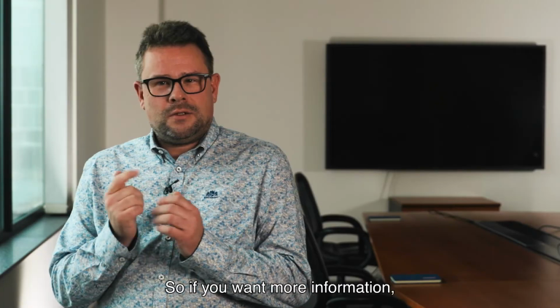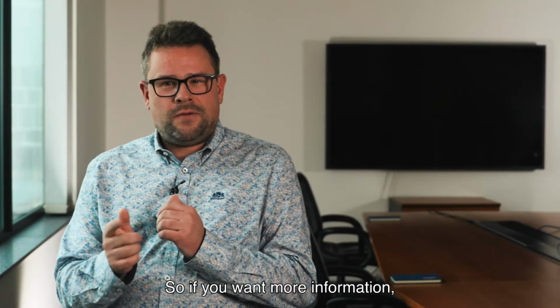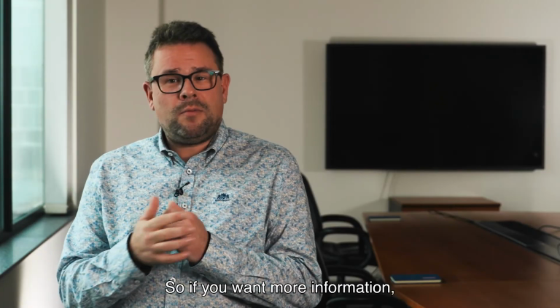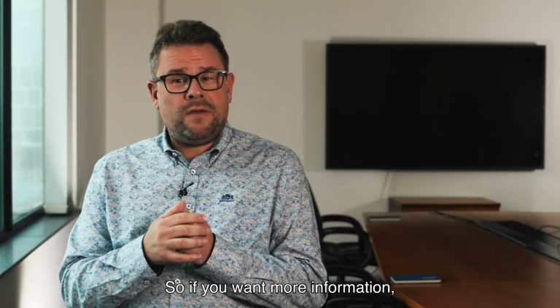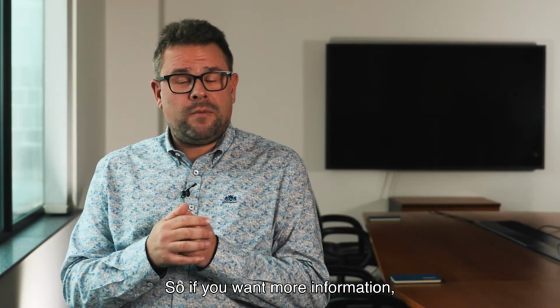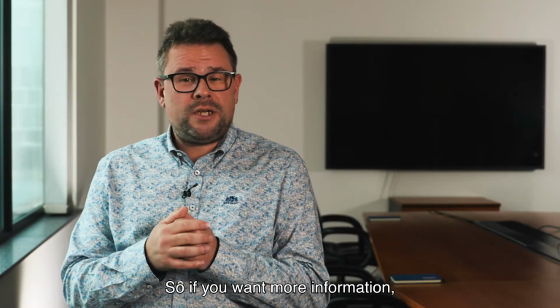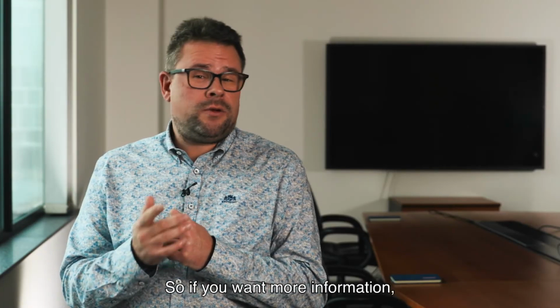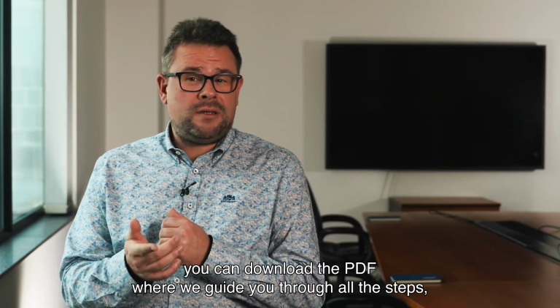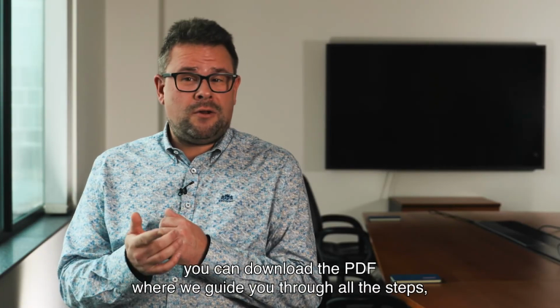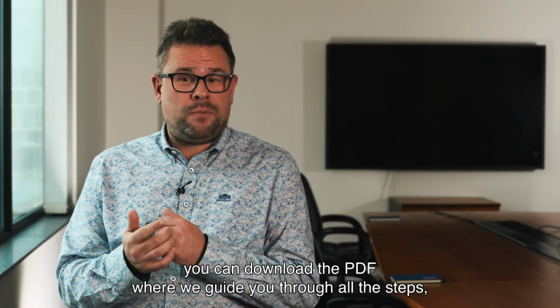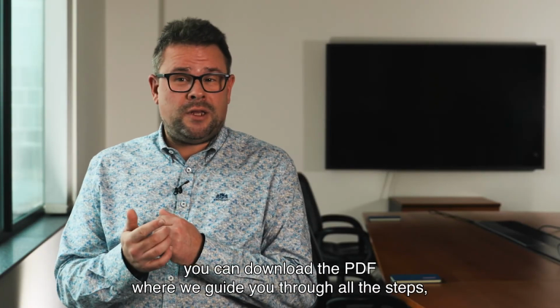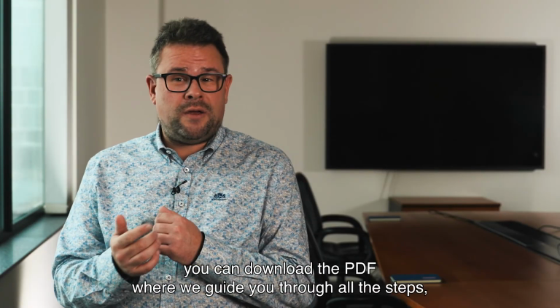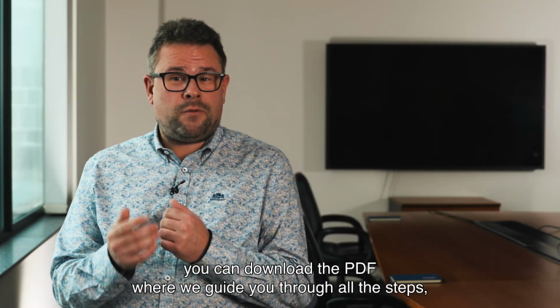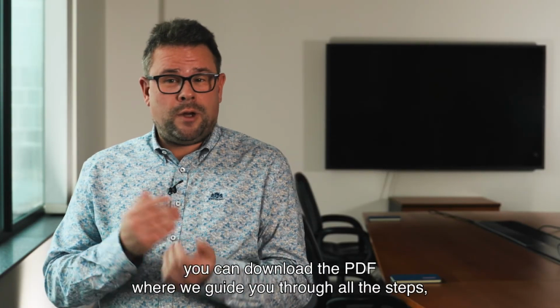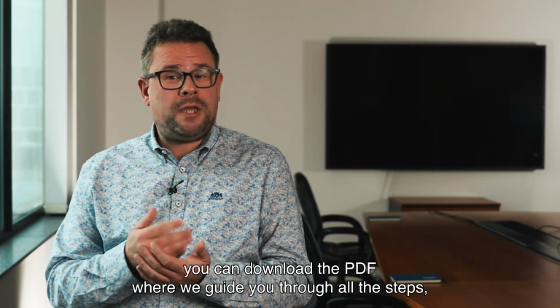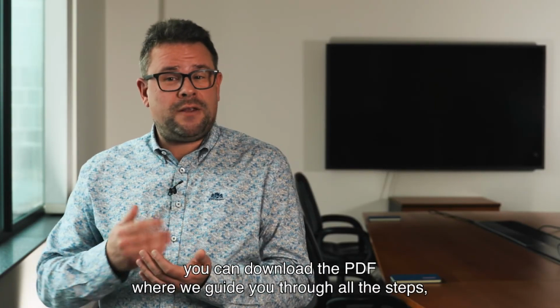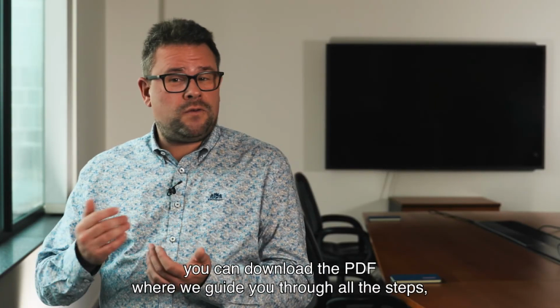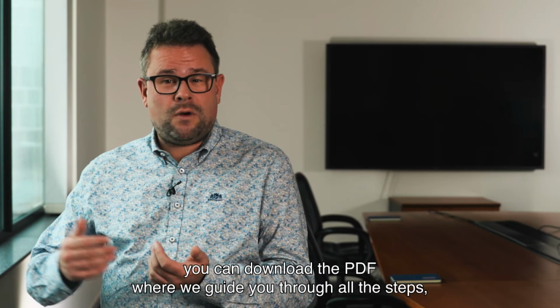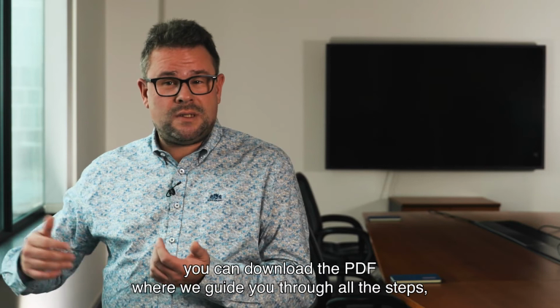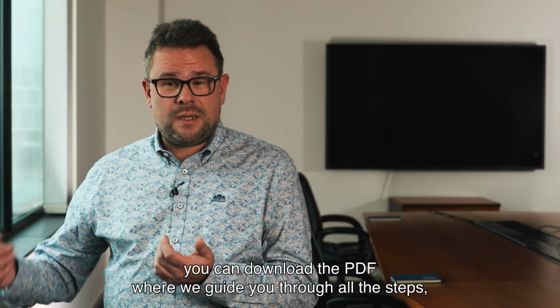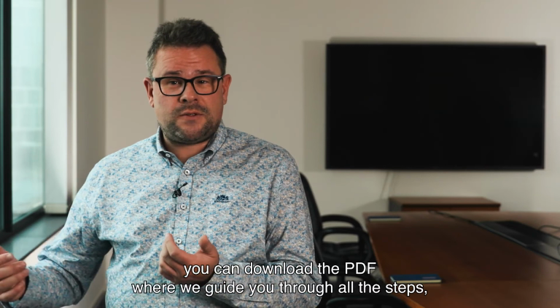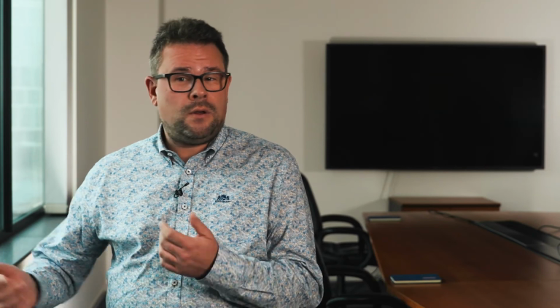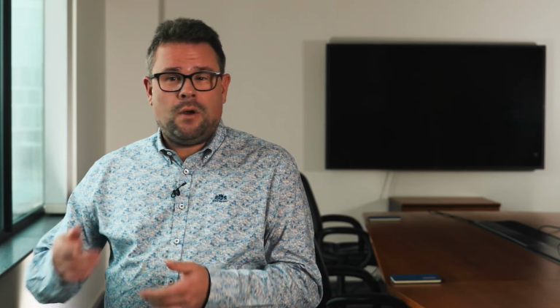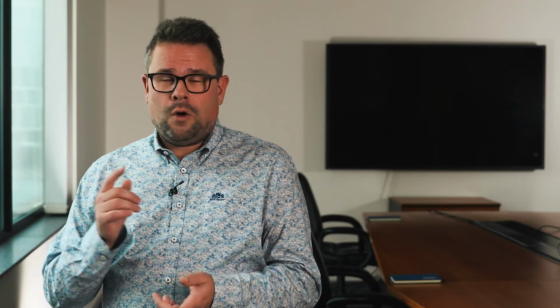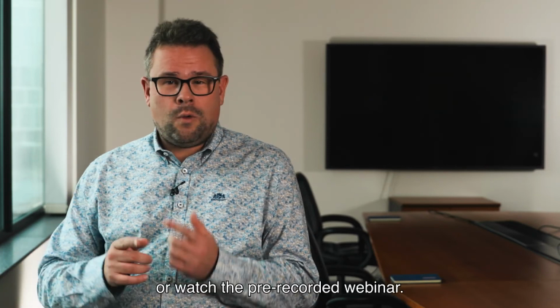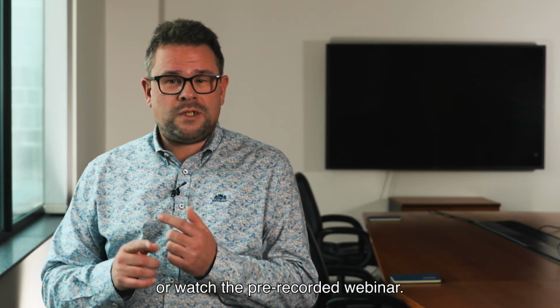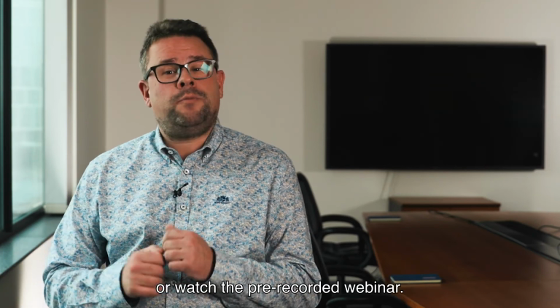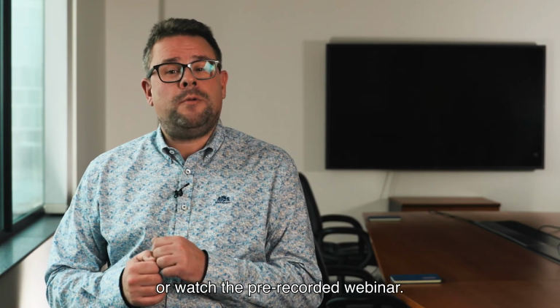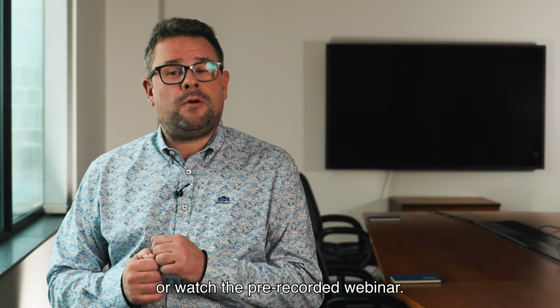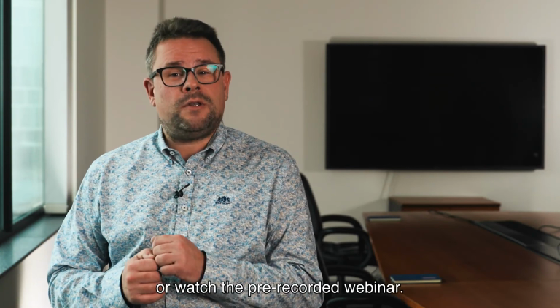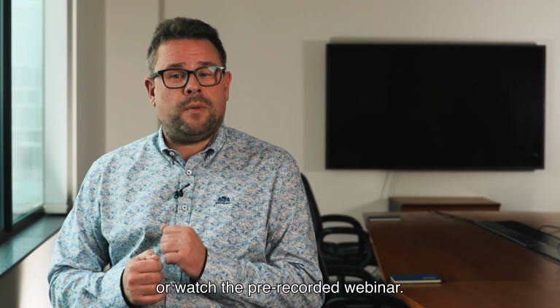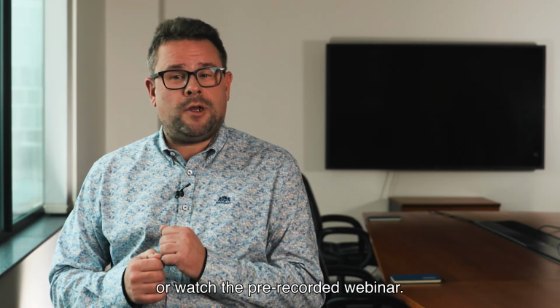If you want more information, you can download the PDF where we guide you through all the steps, or watch the pre-recorded webinar.